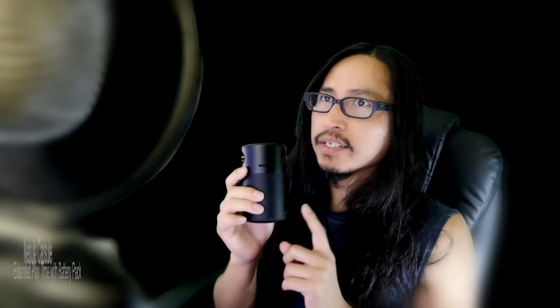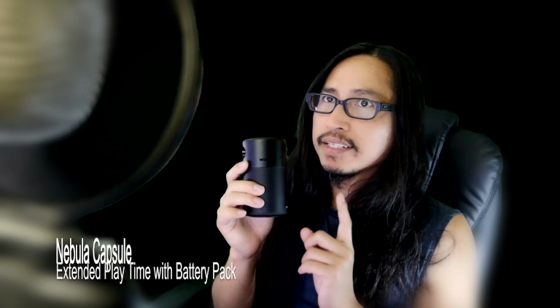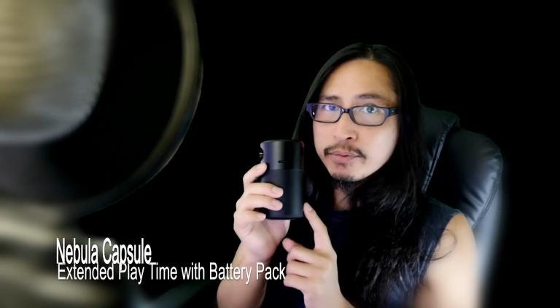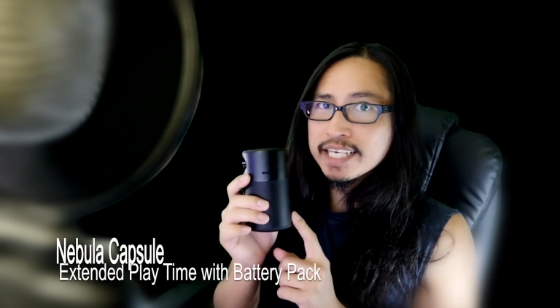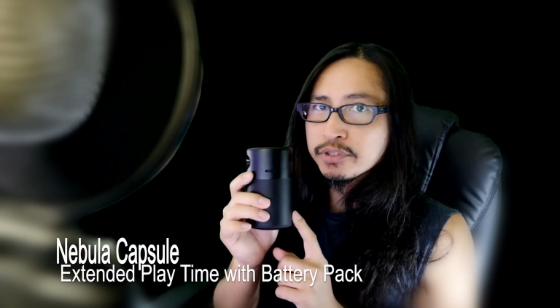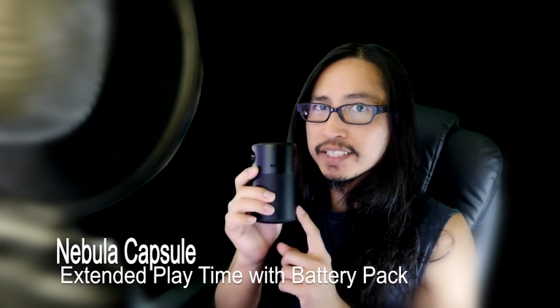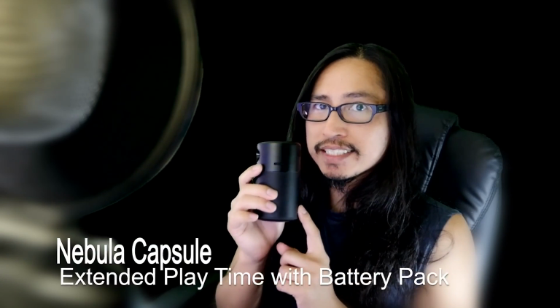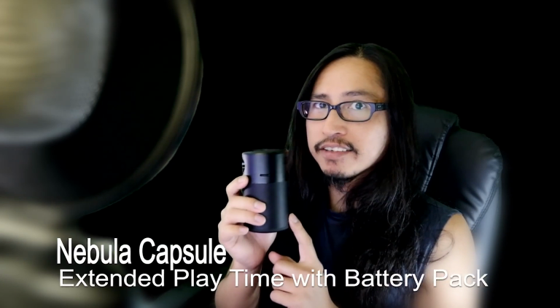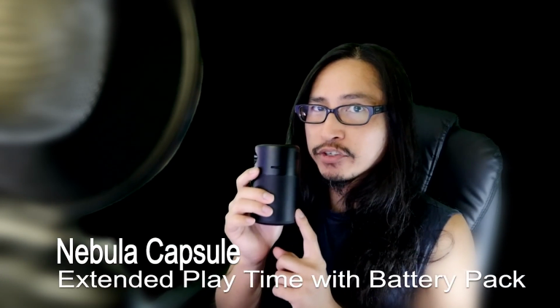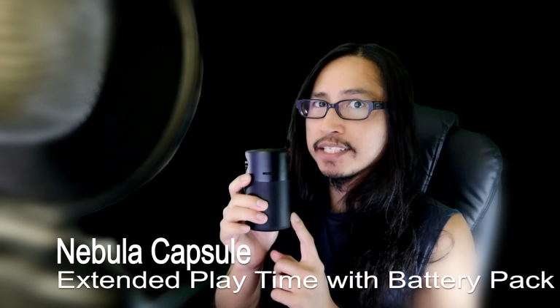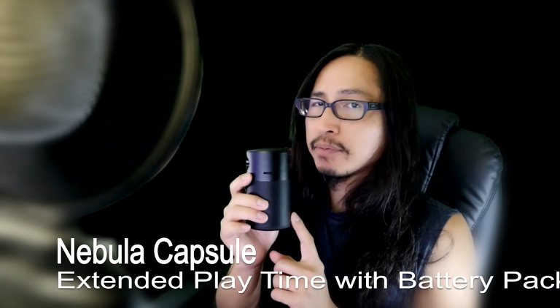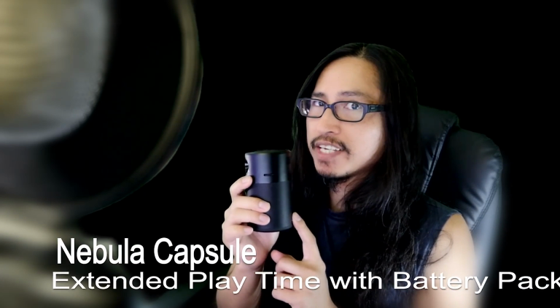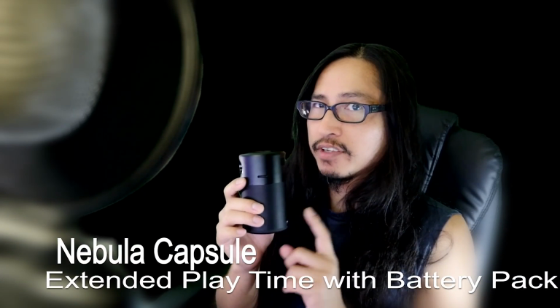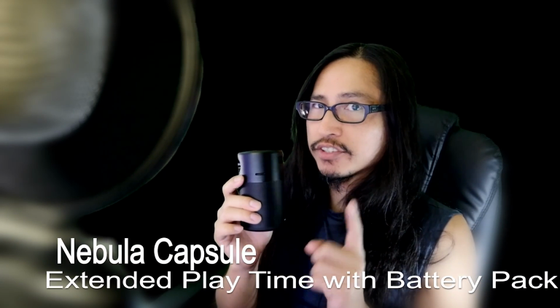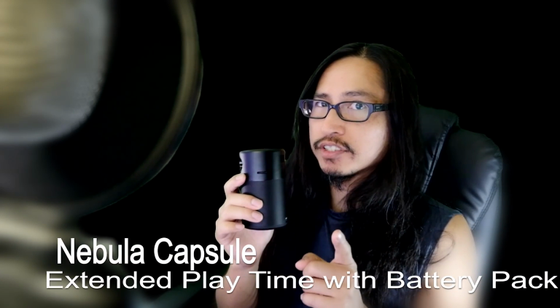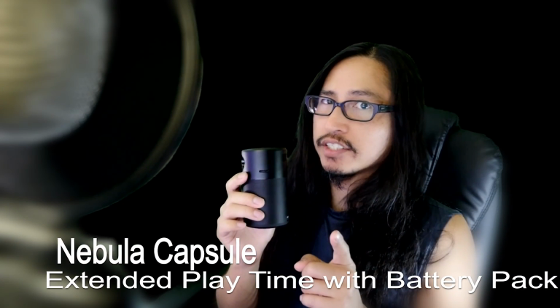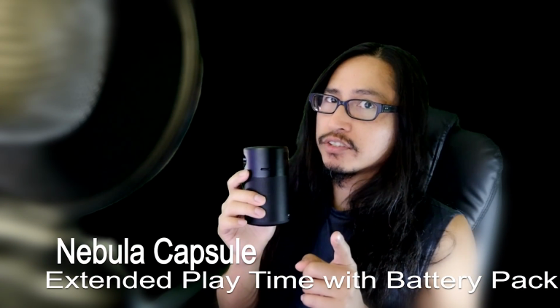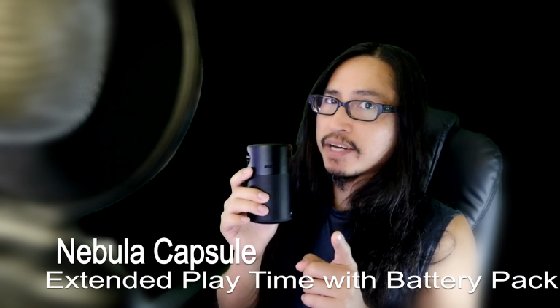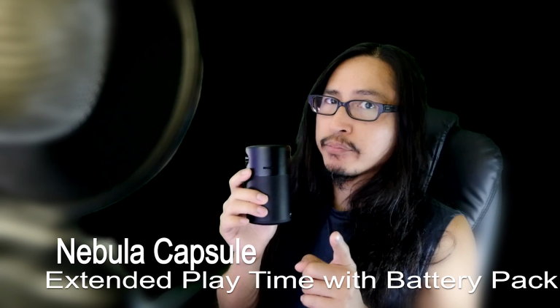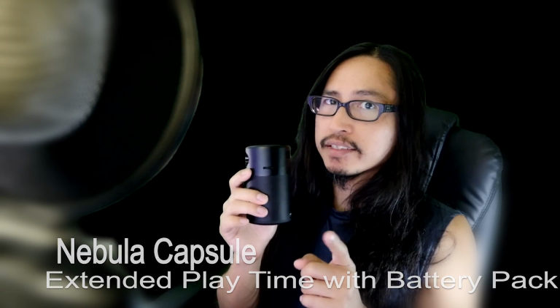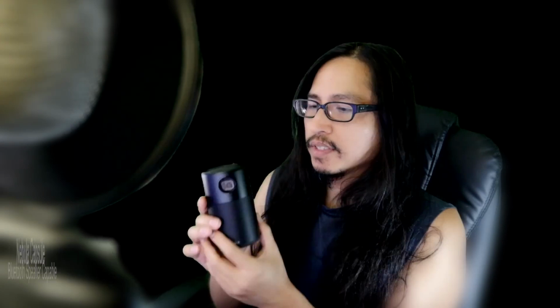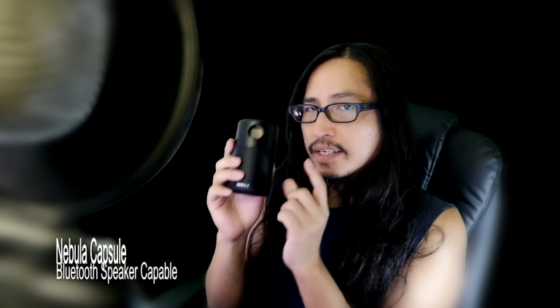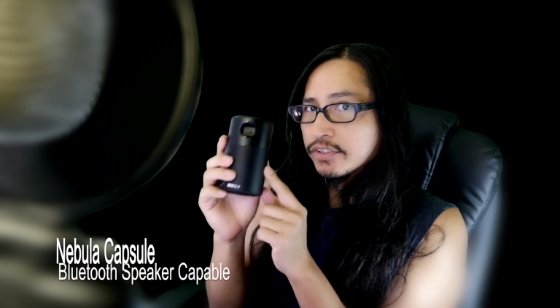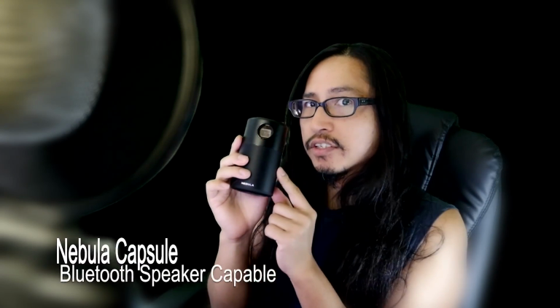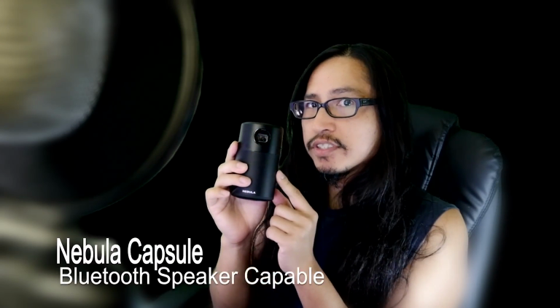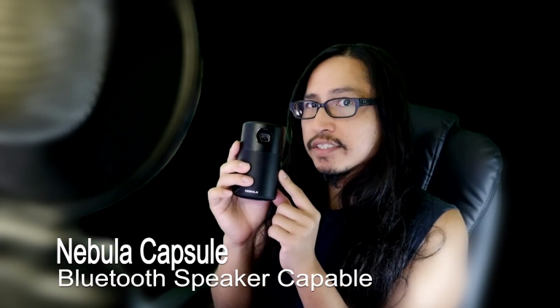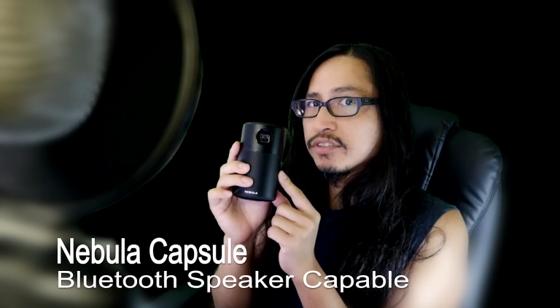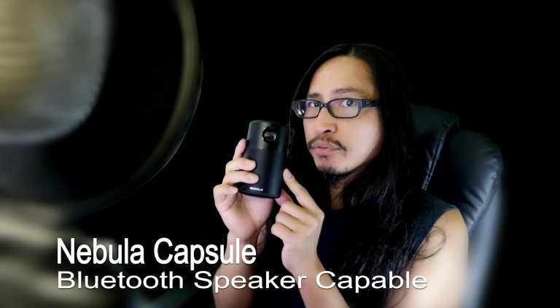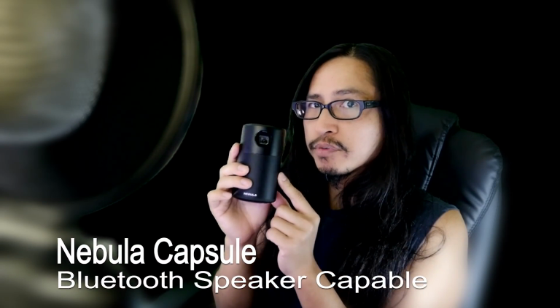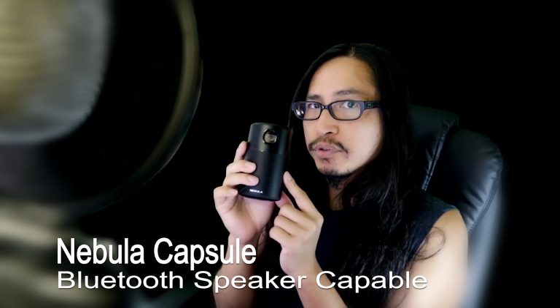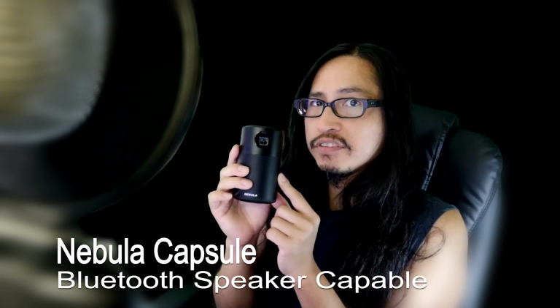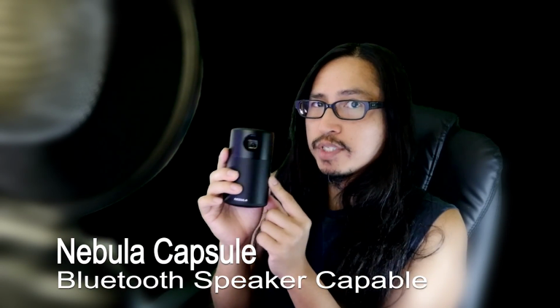With the Capsule, you can extend the video playtime if you have an extra external battery pack, and you can also turn it into a portable Bluetooth speaker.